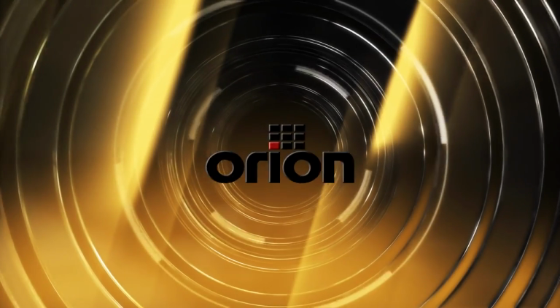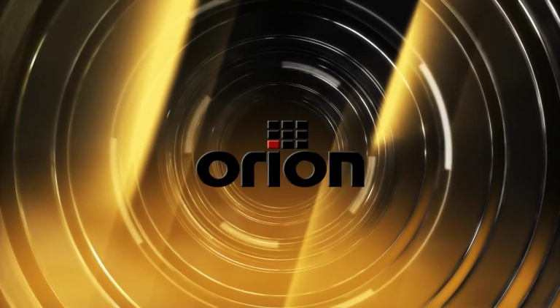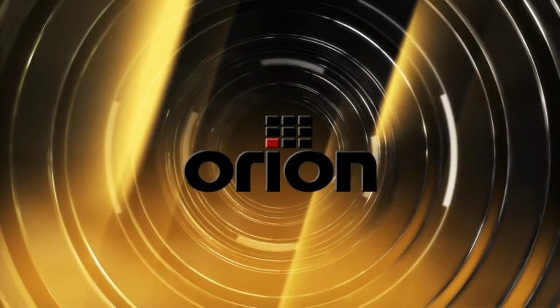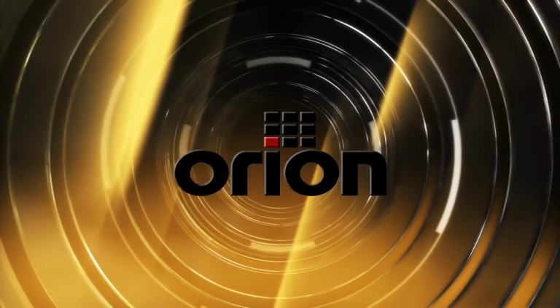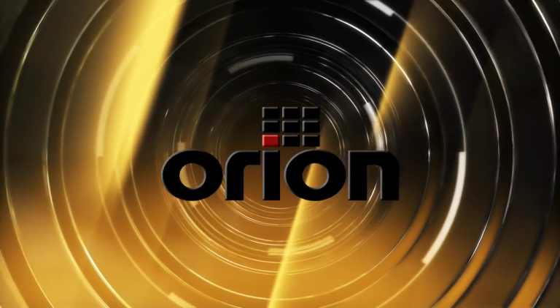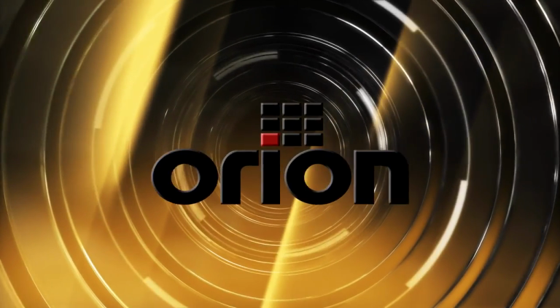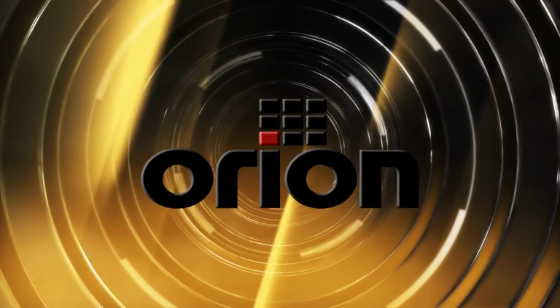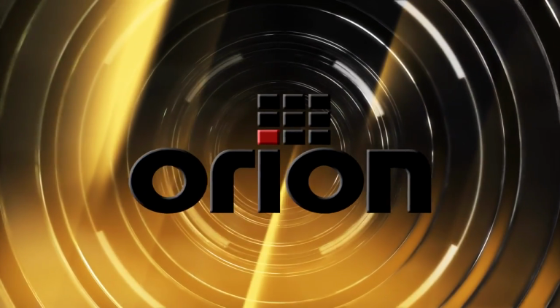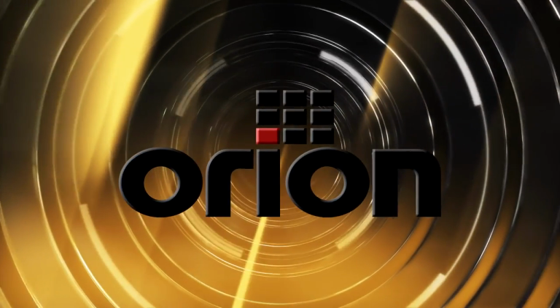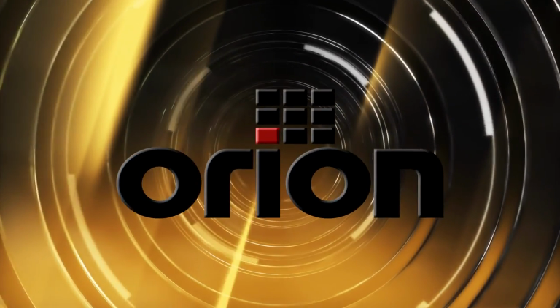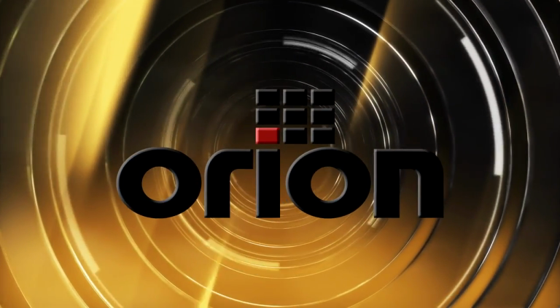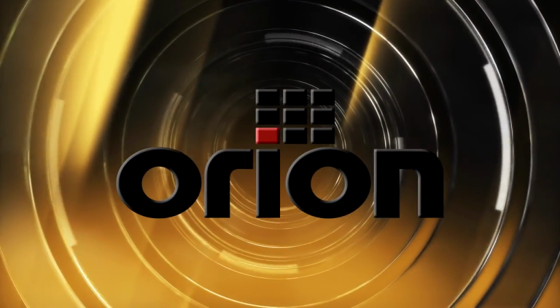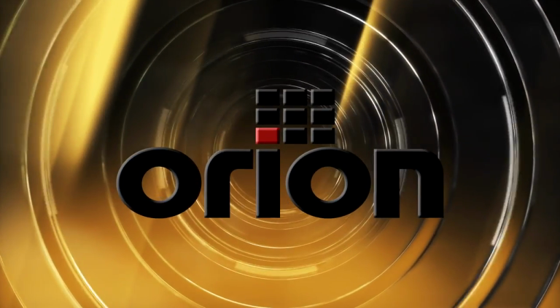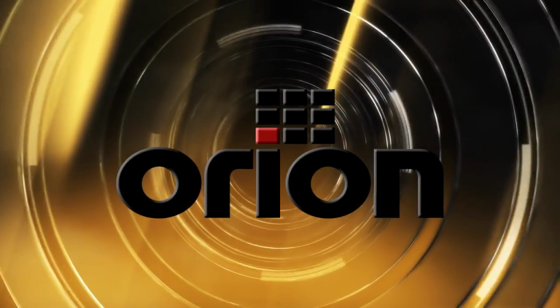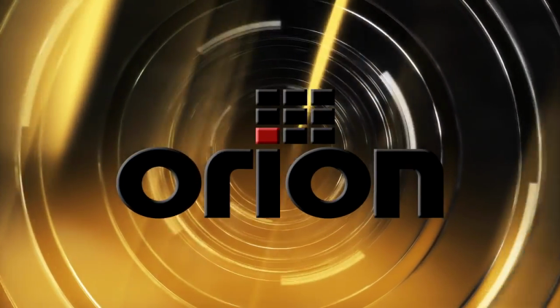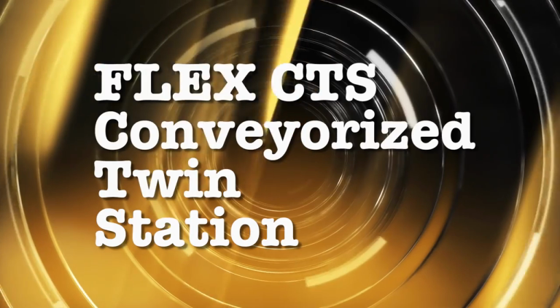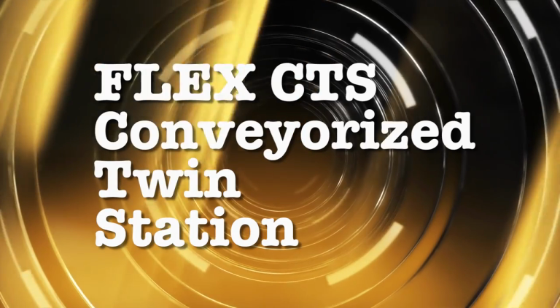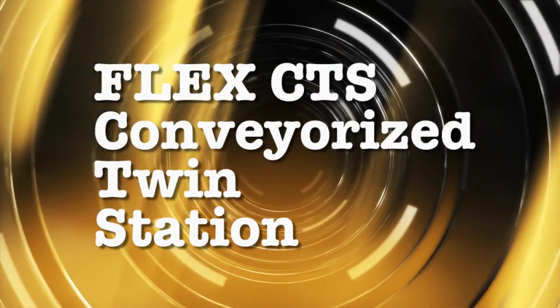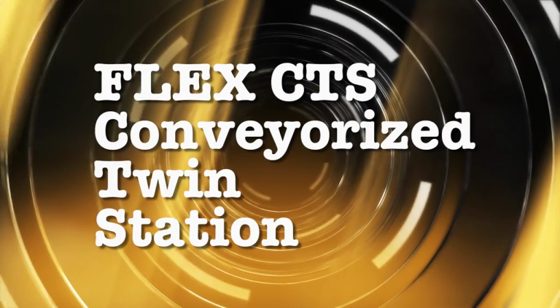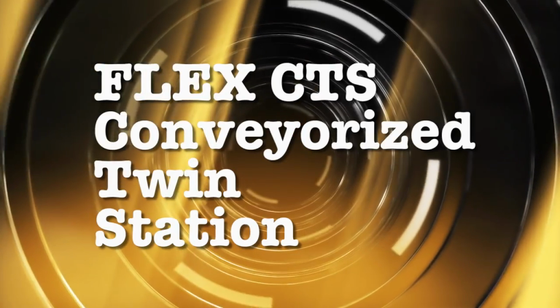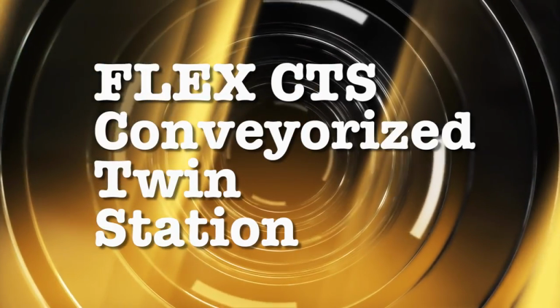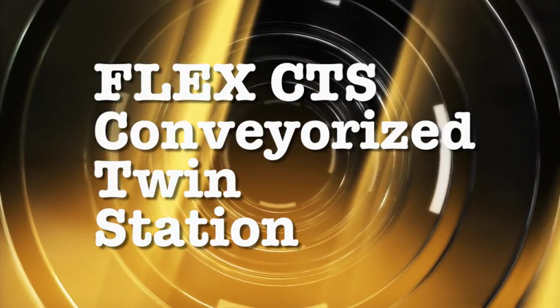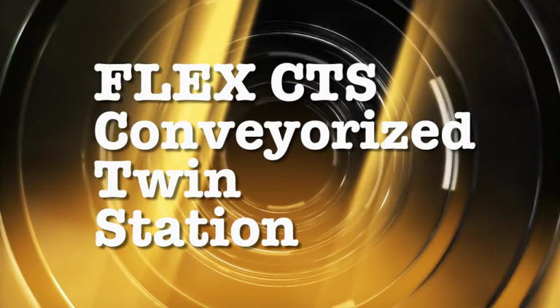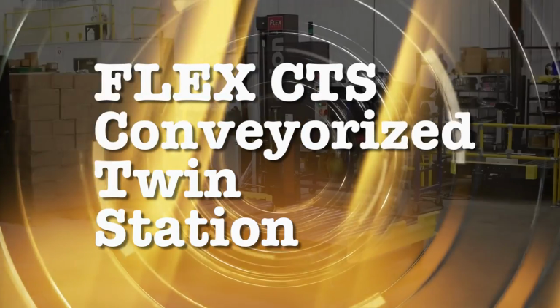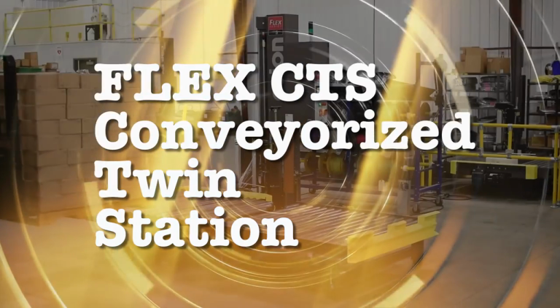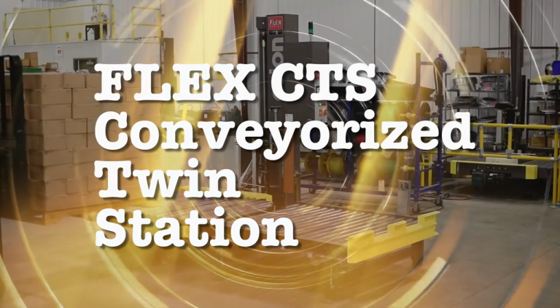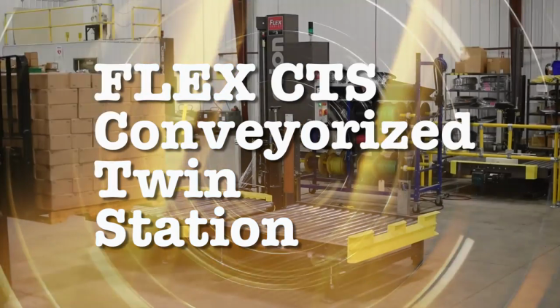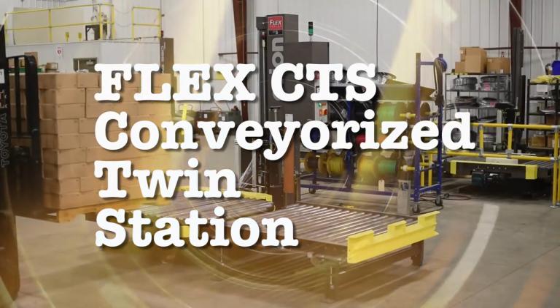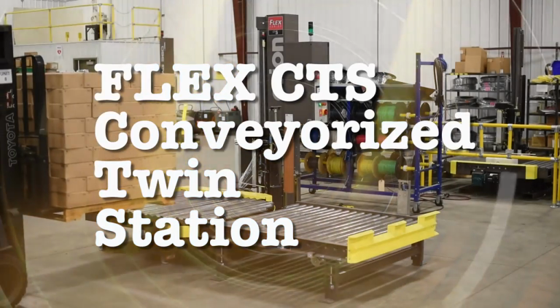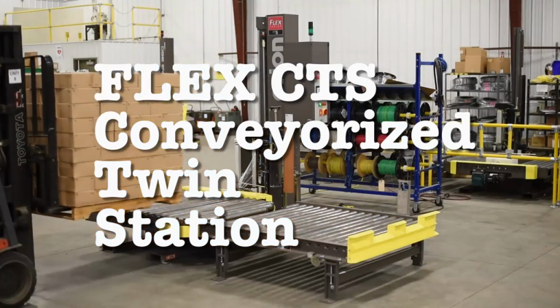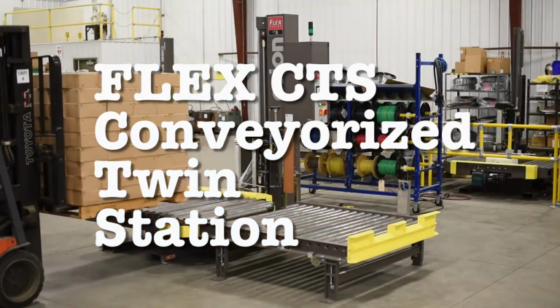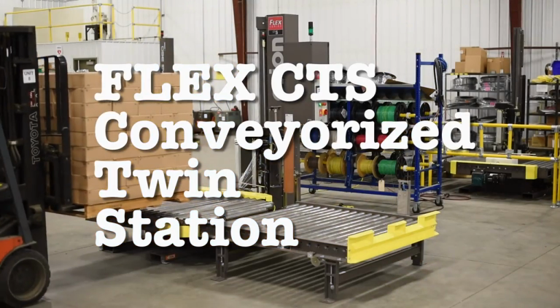Increase your pallet wrapping efficiency with a new and improved Orion CTS conveyorized twin station.